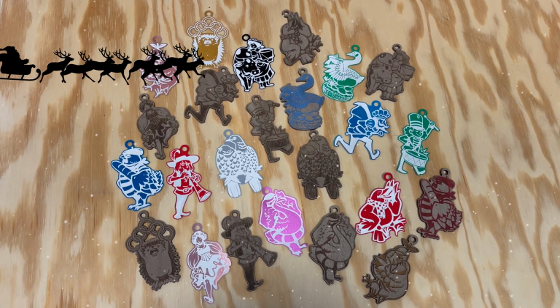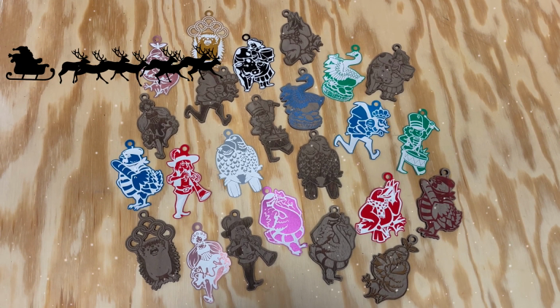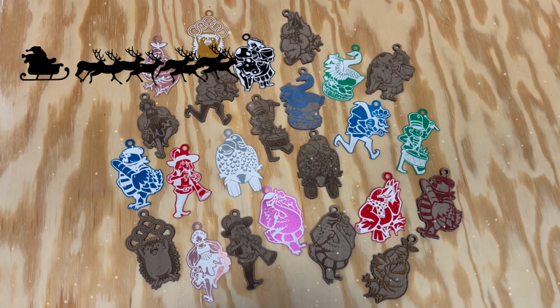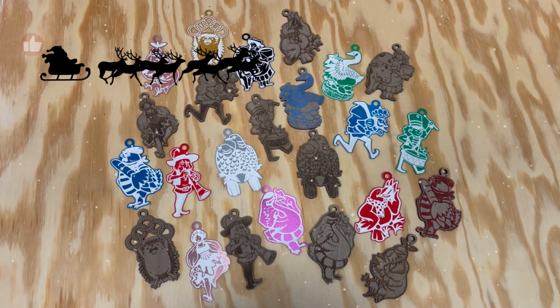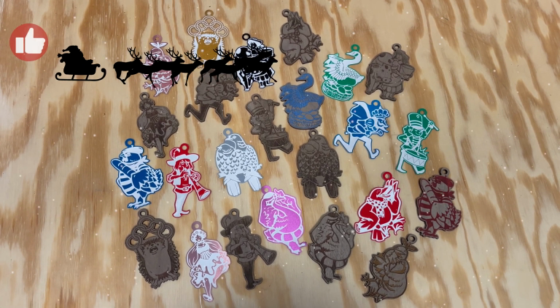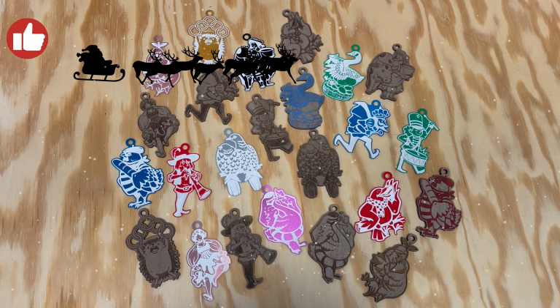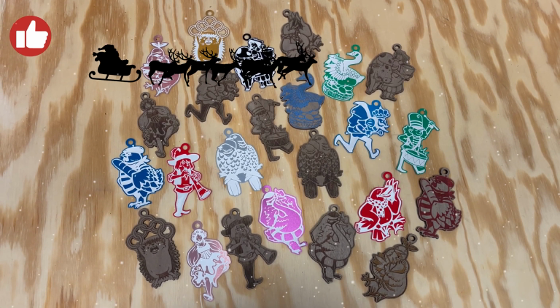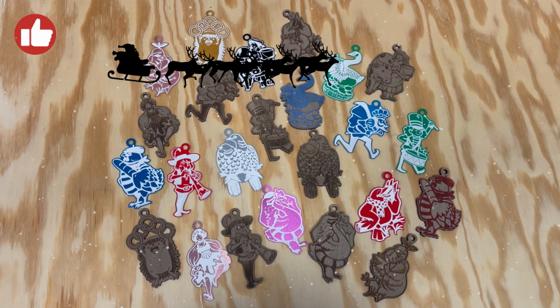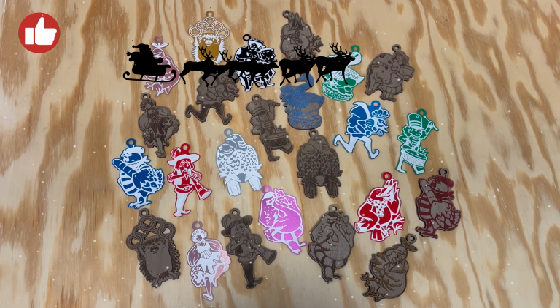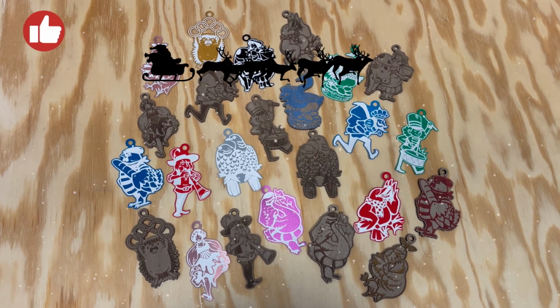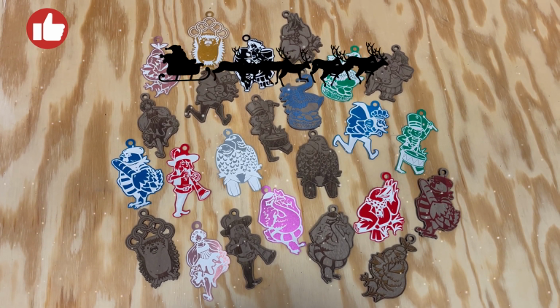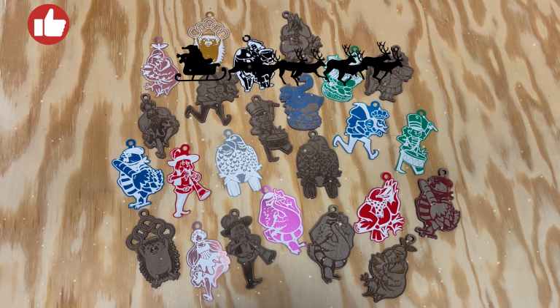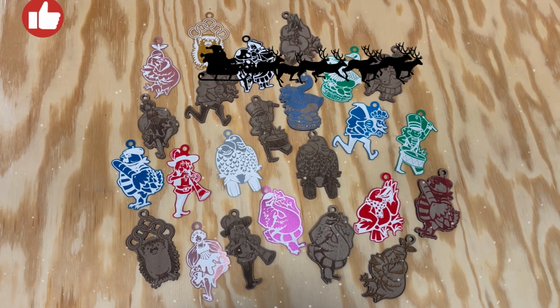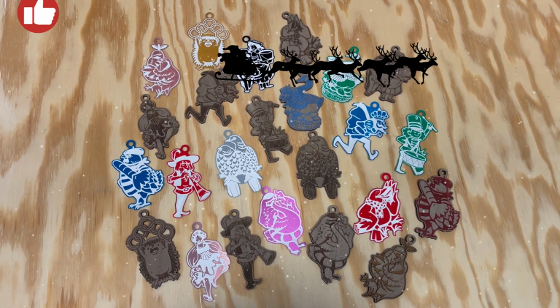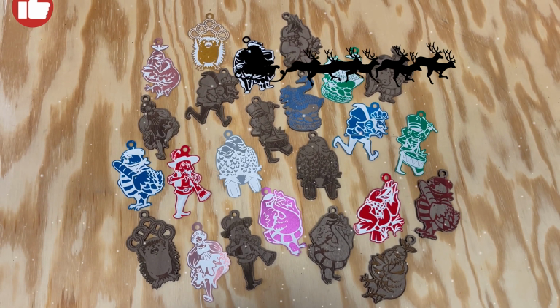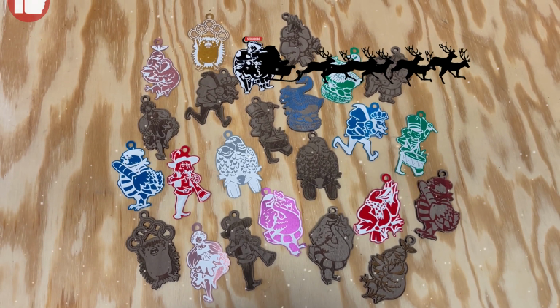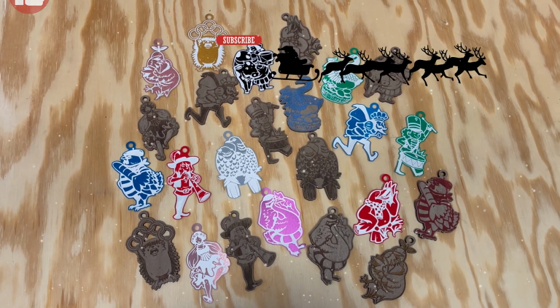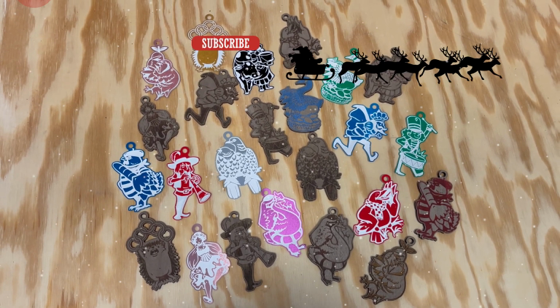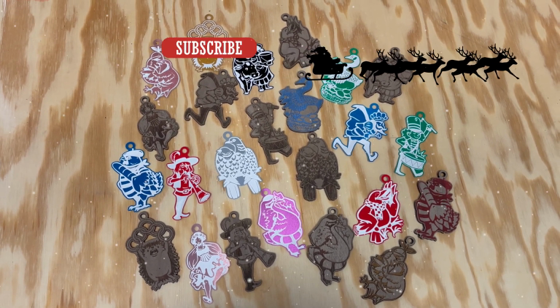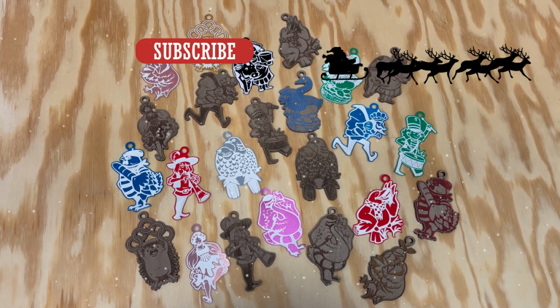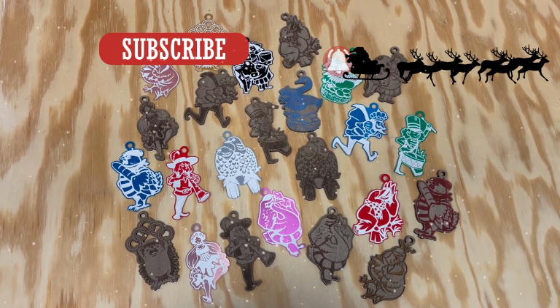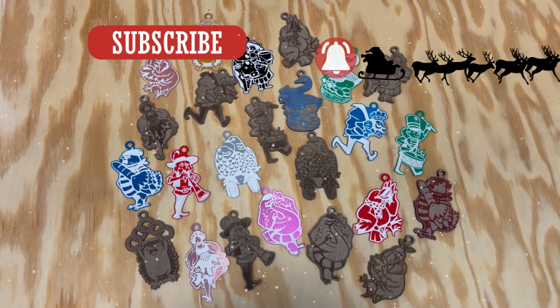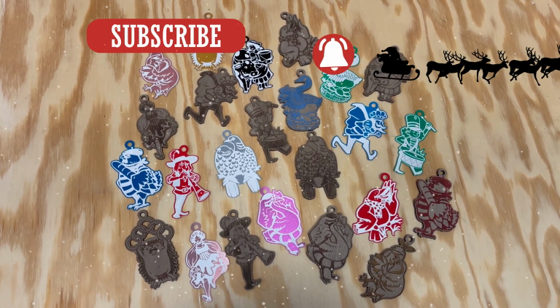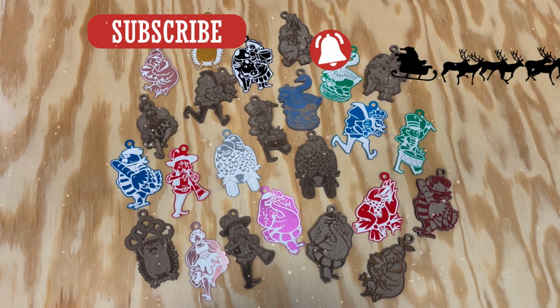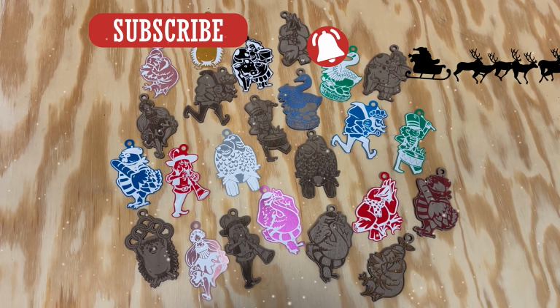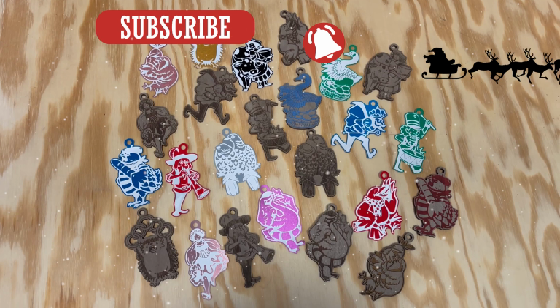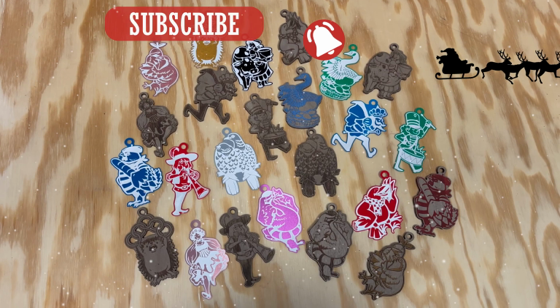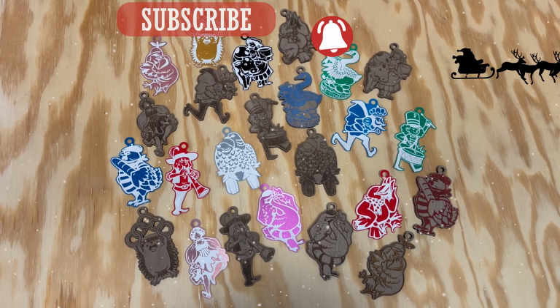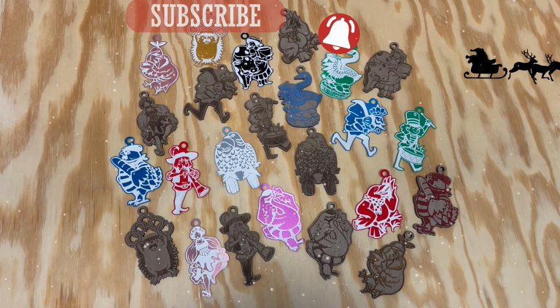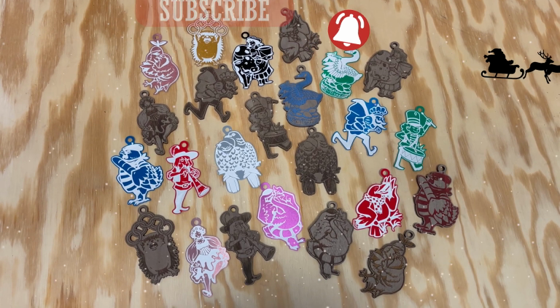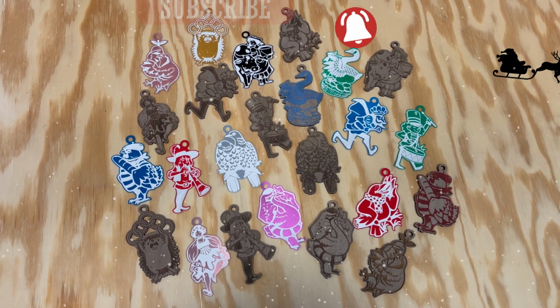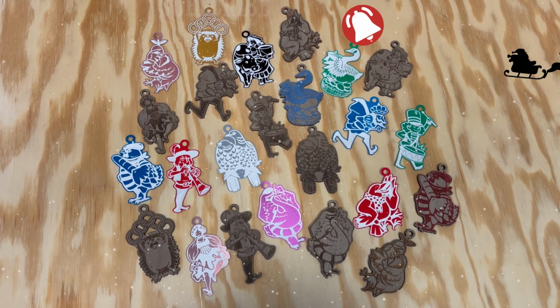Don't forget to like, subscribe, and click the bell to get notified of future projects. We have more videos coming soon. Stay tuned.